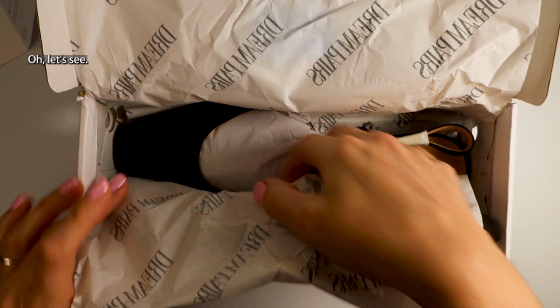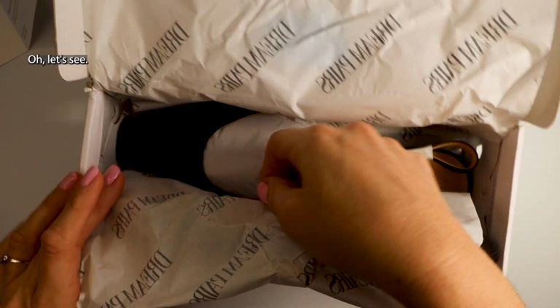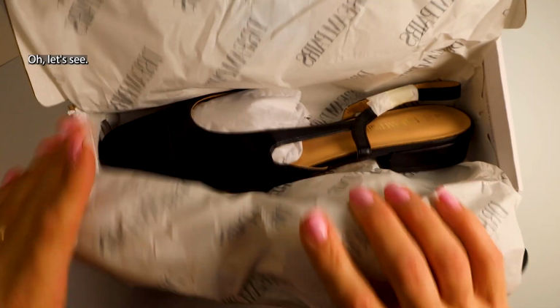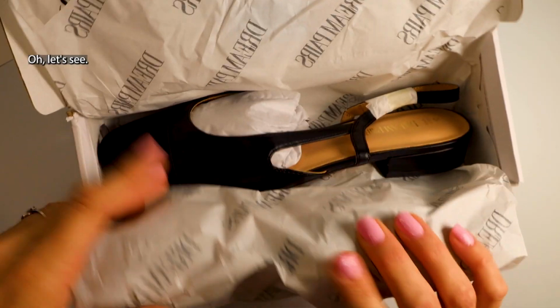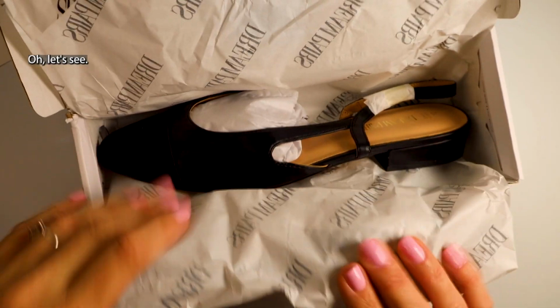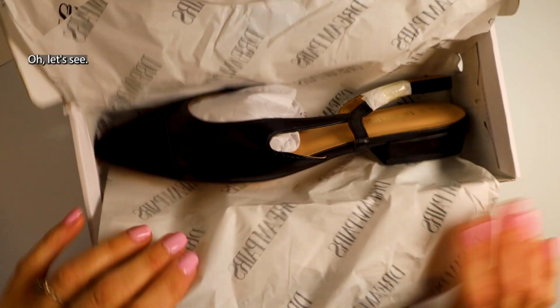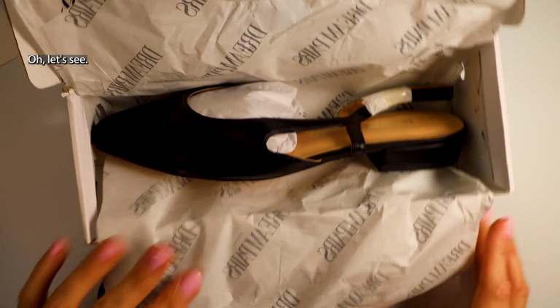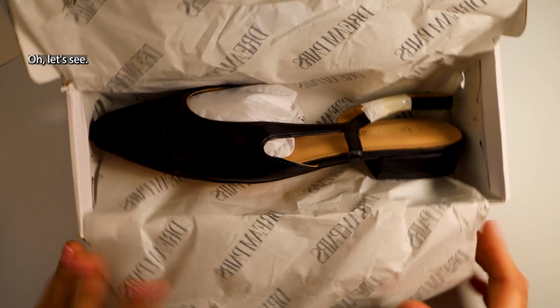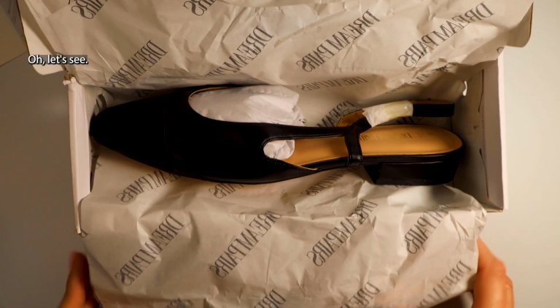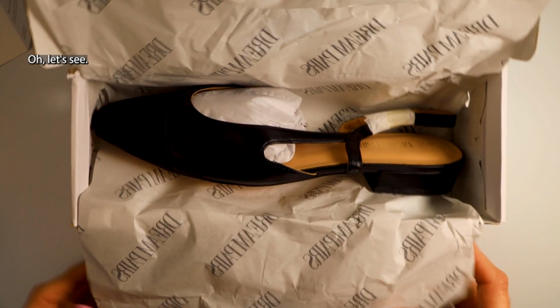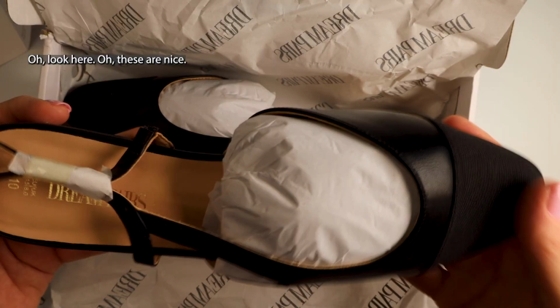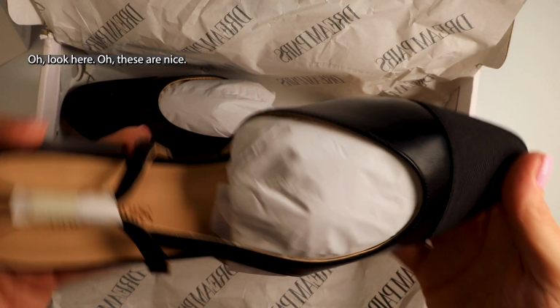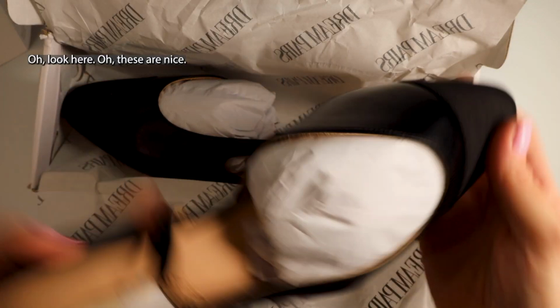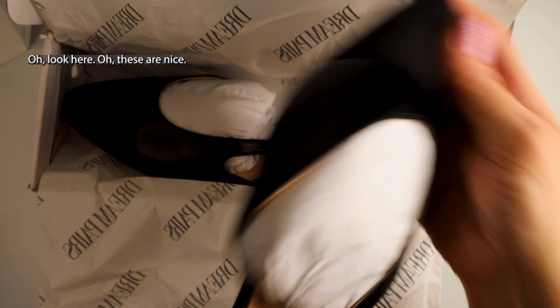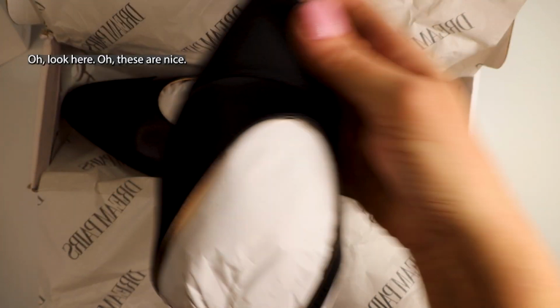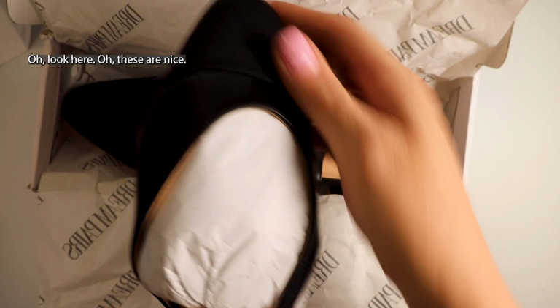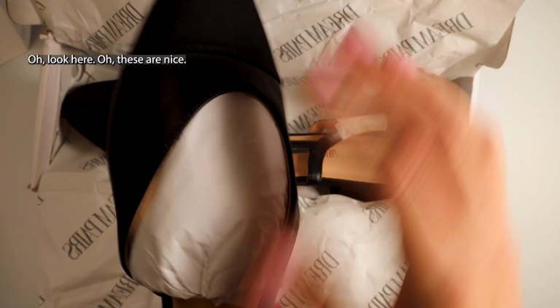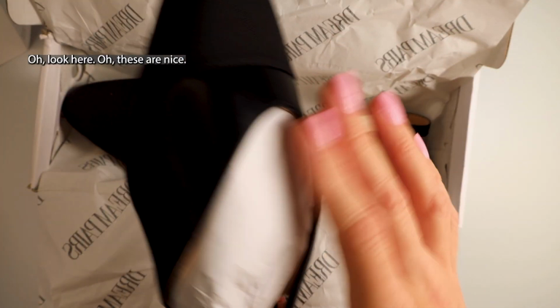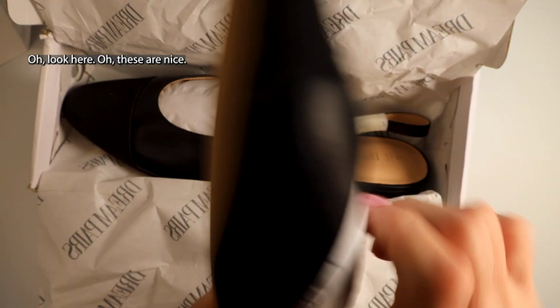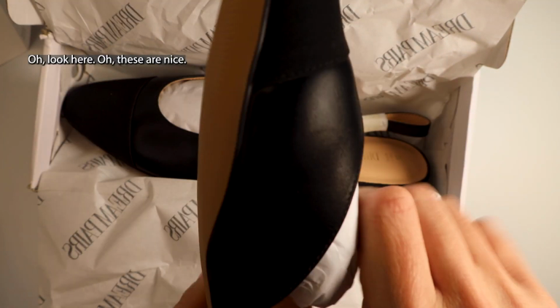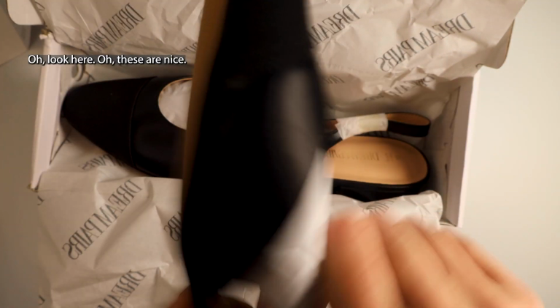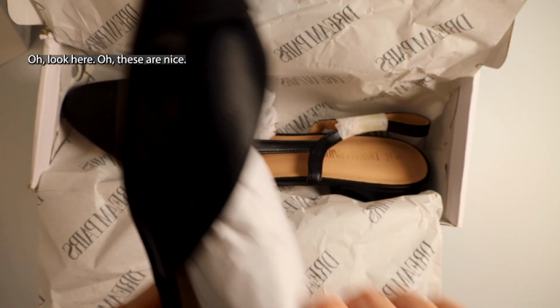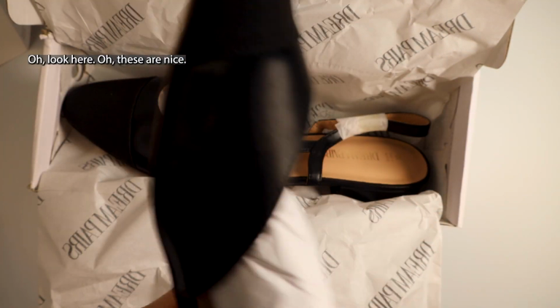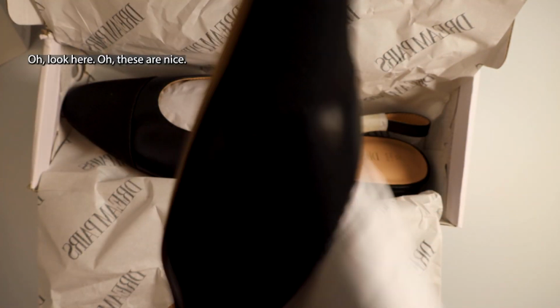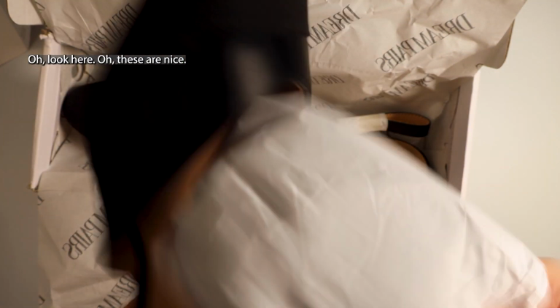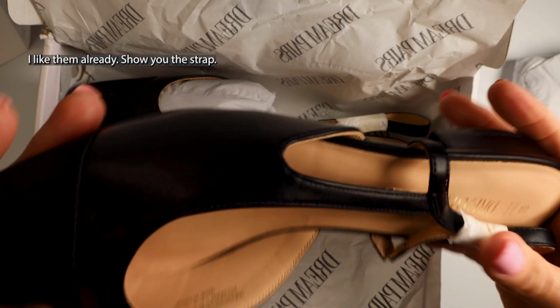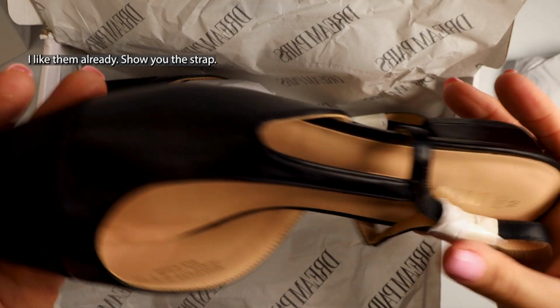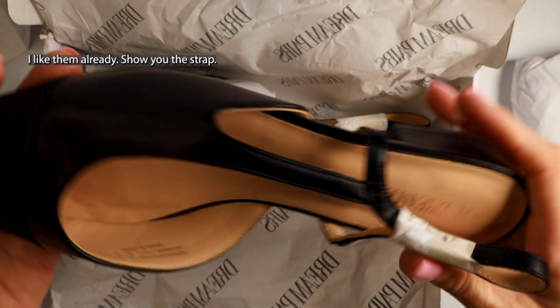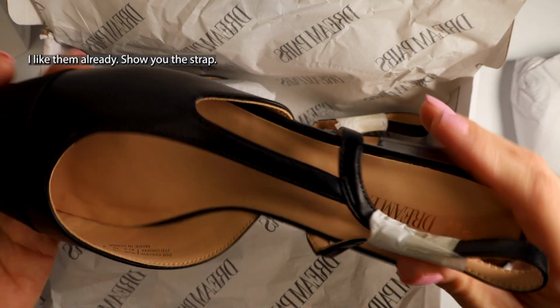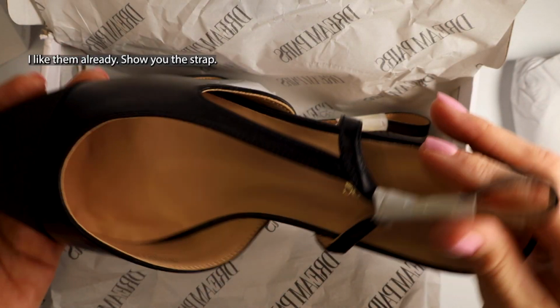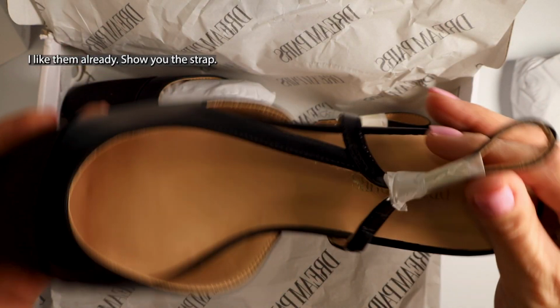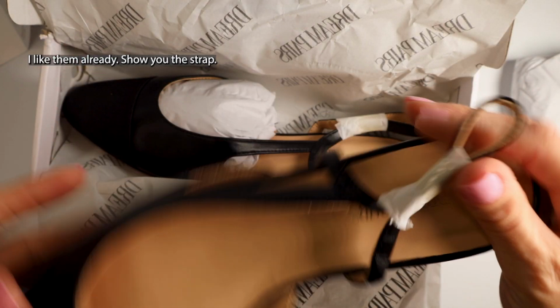Oh, let's see. Look here — oh, these are nice. I like them already.